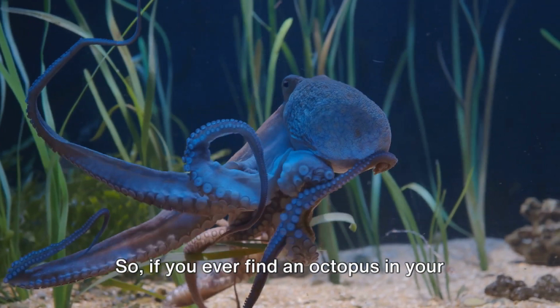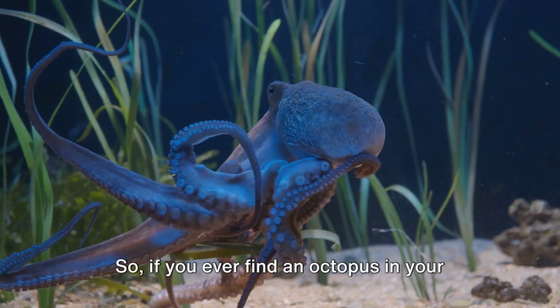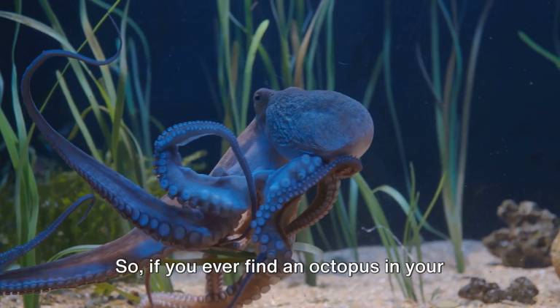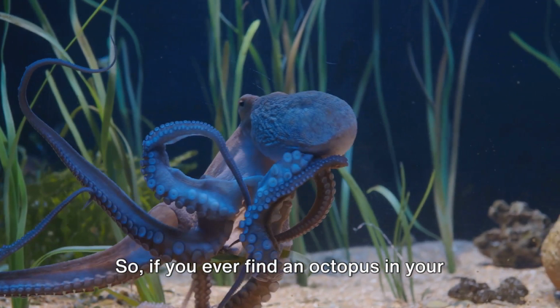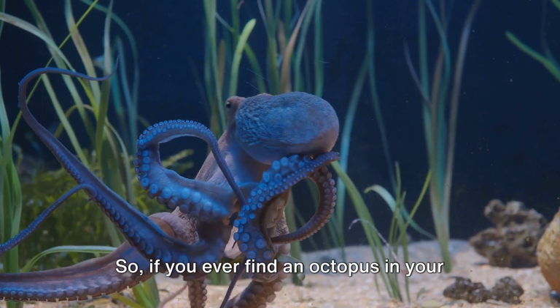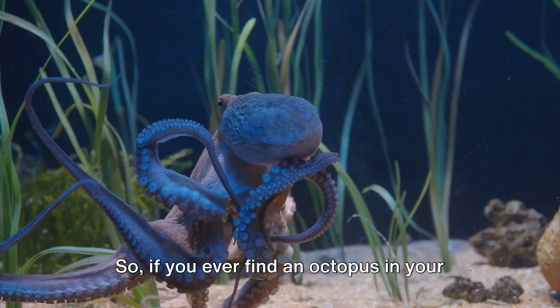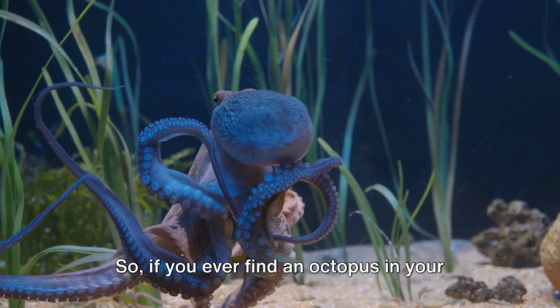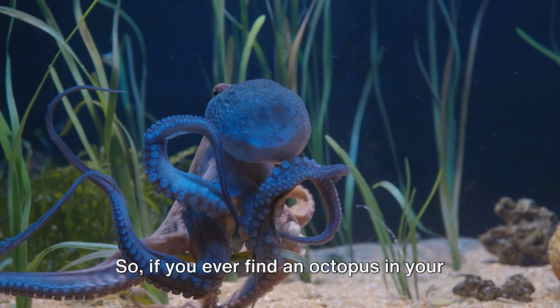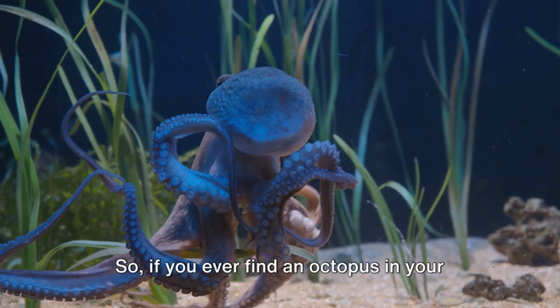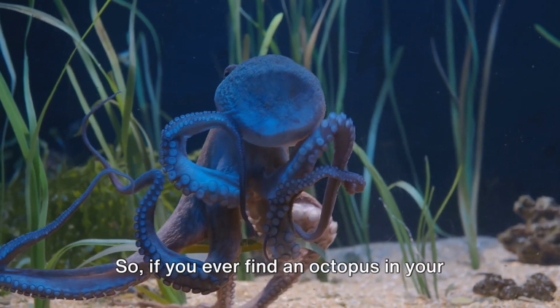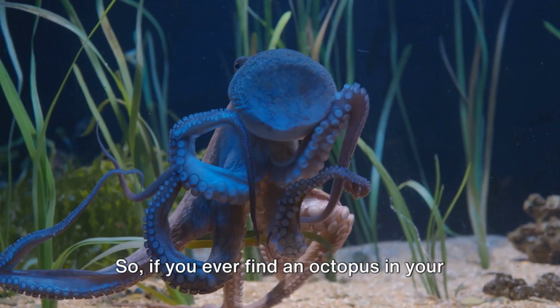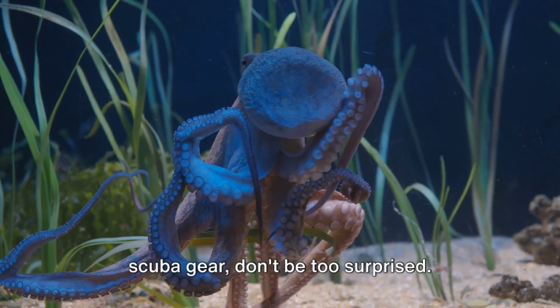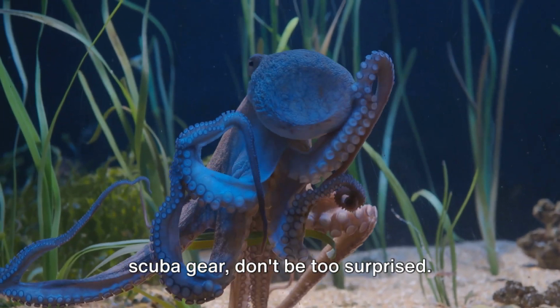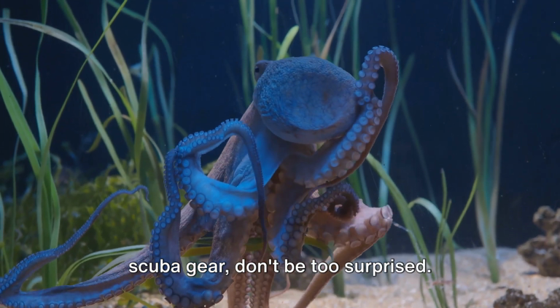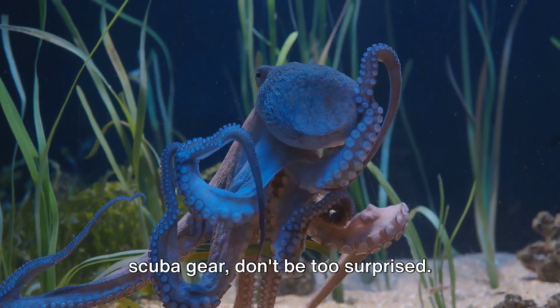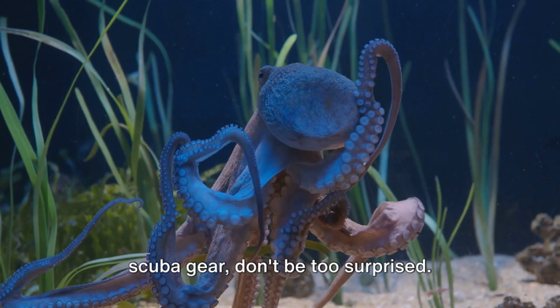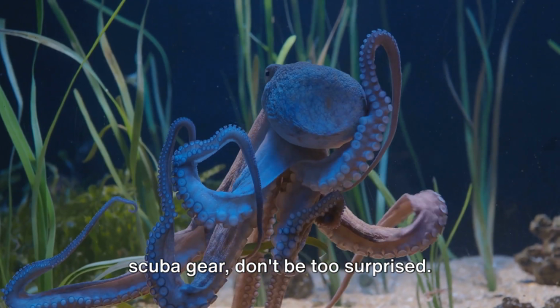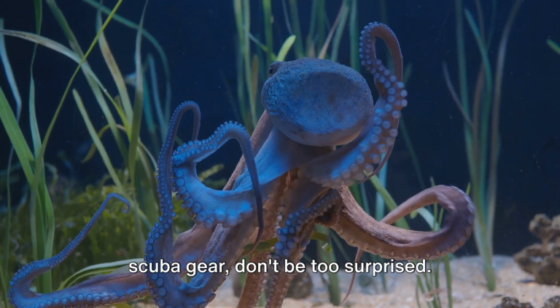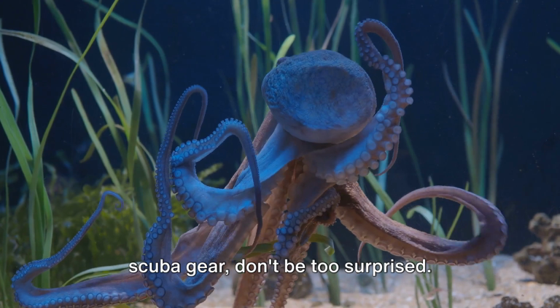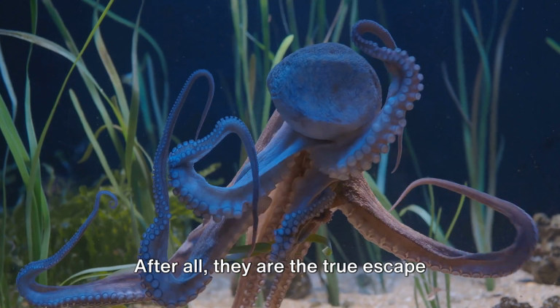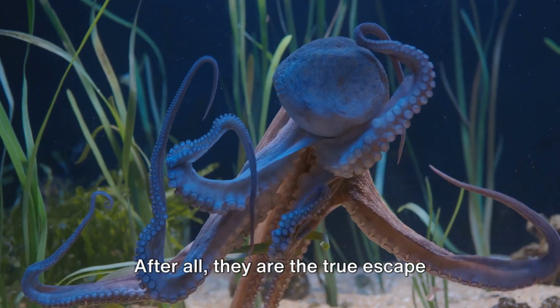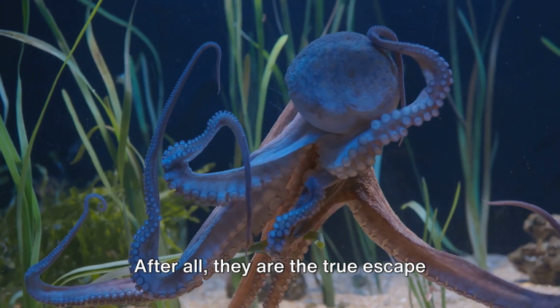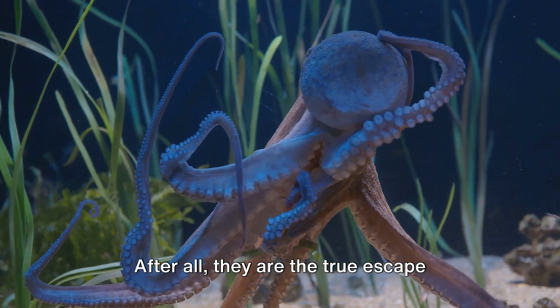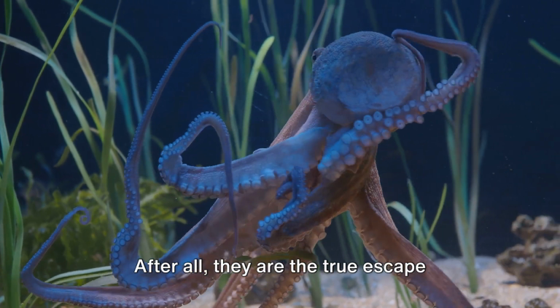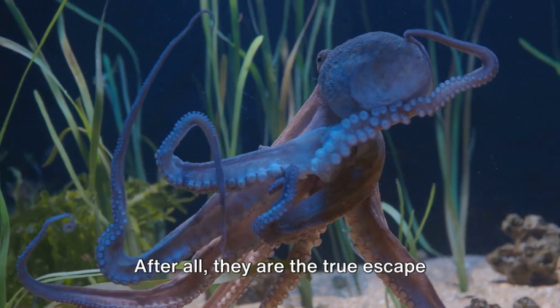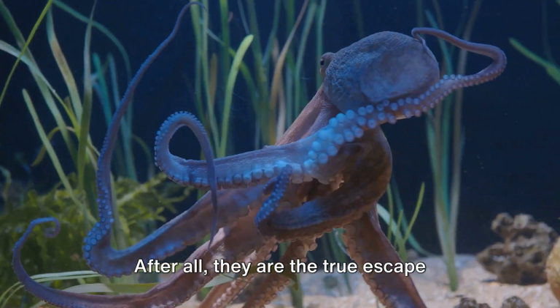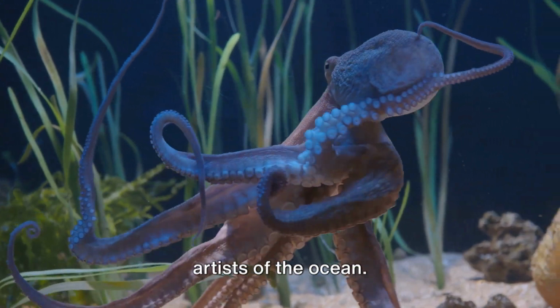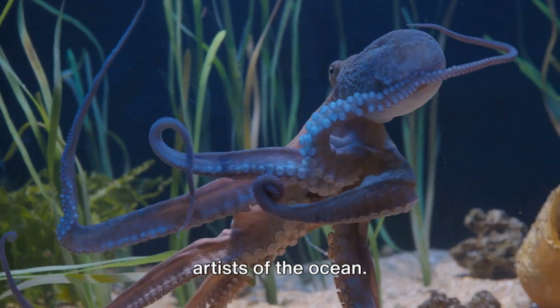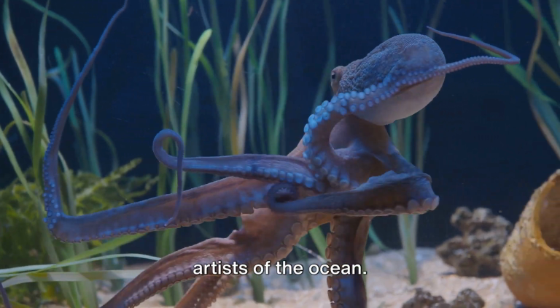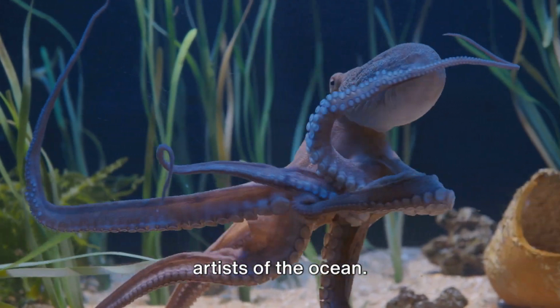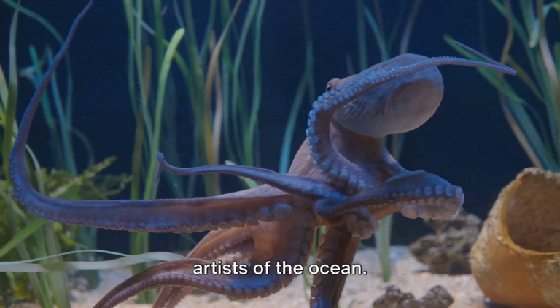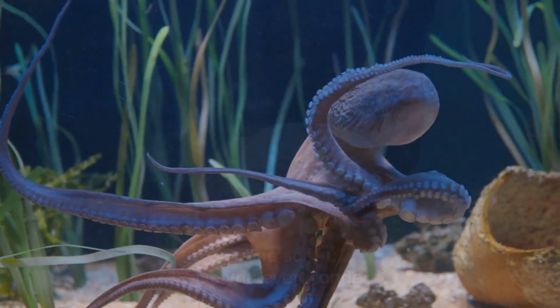So, if you ever find an octopus in your scuba gear, don't be too surprised. After all, they are the true escape artists of the ocean.